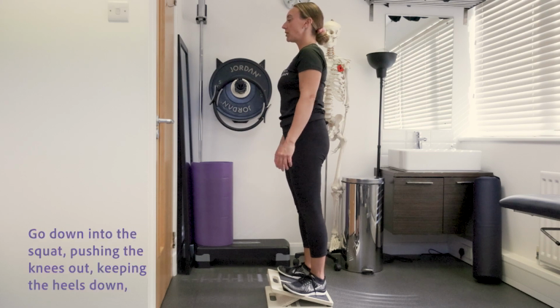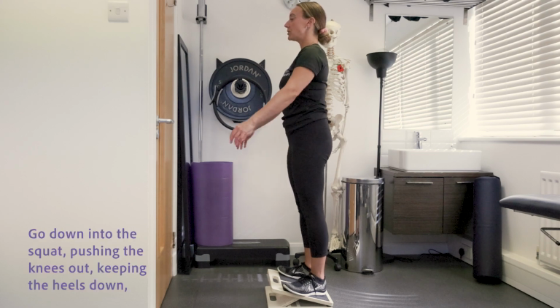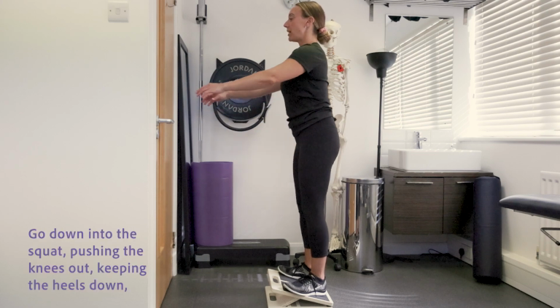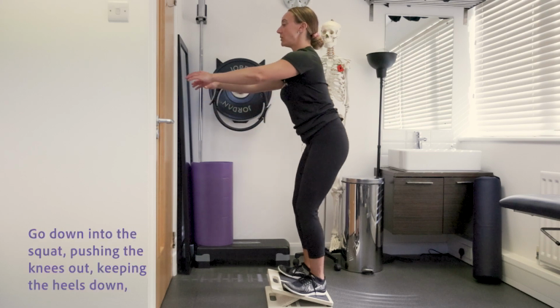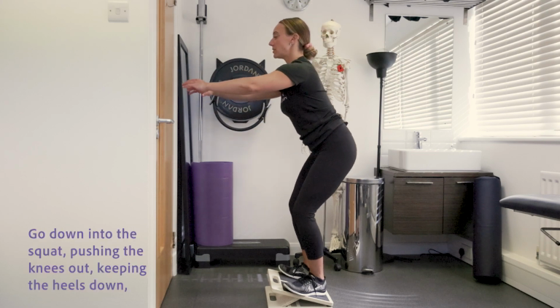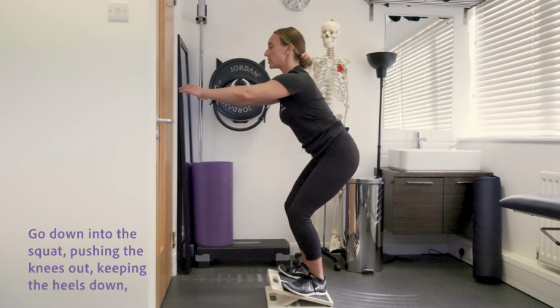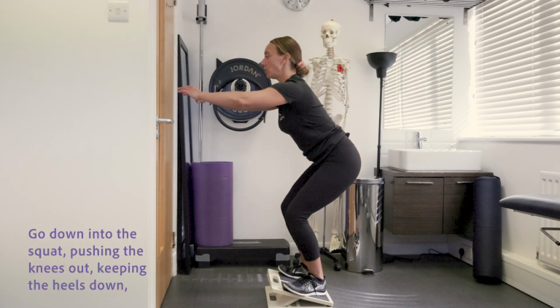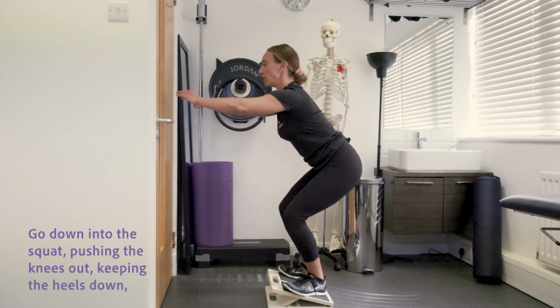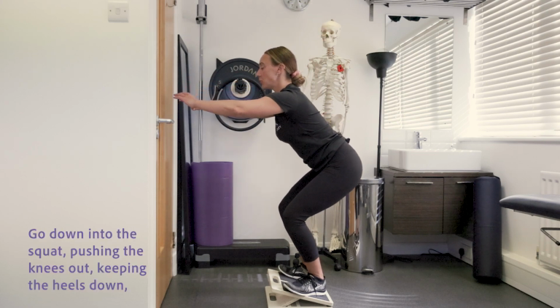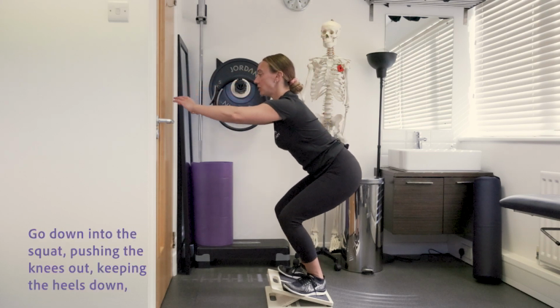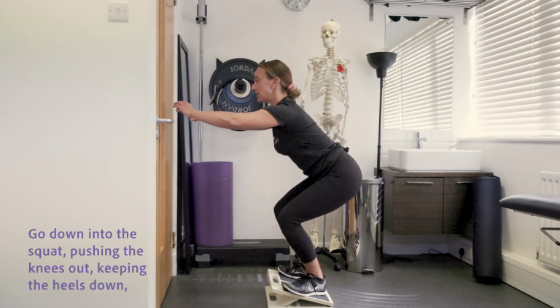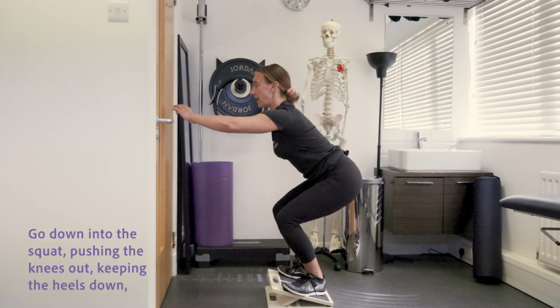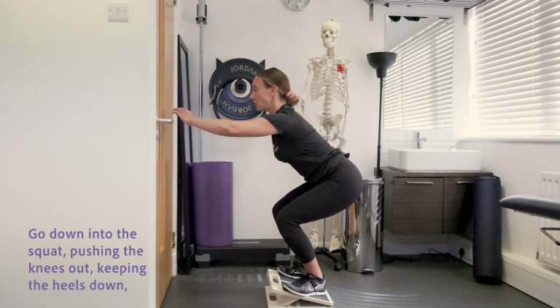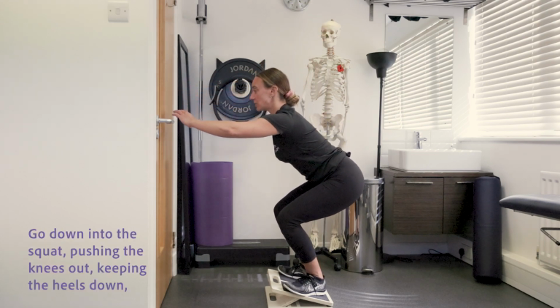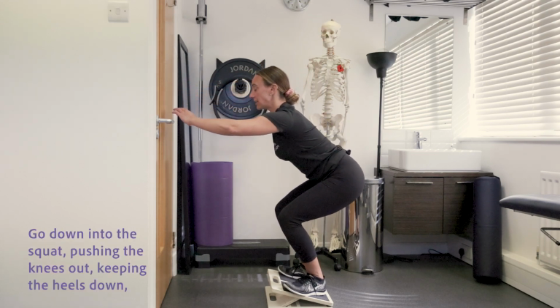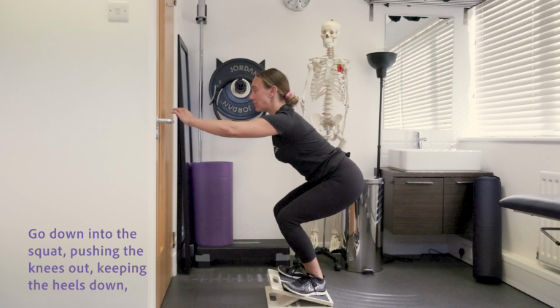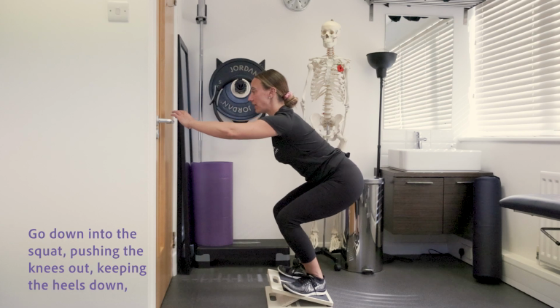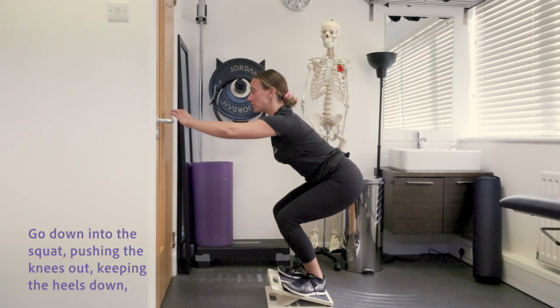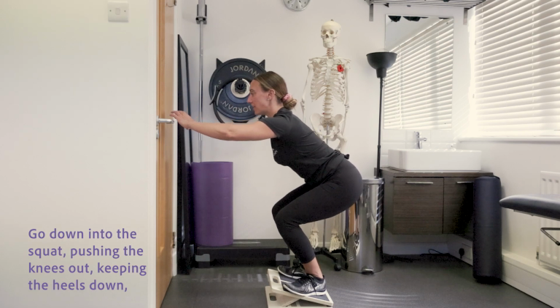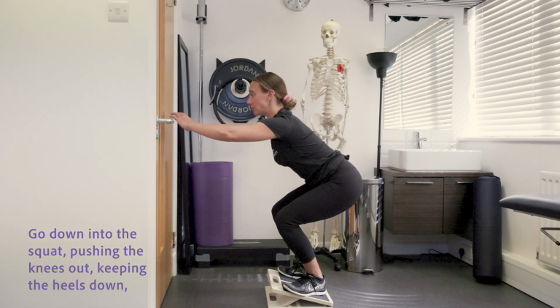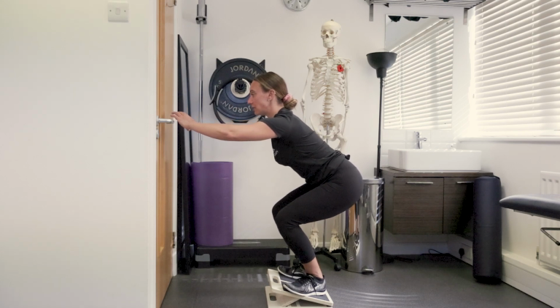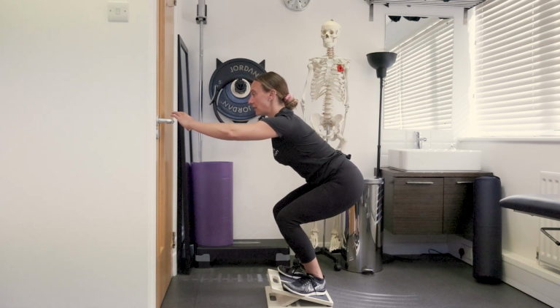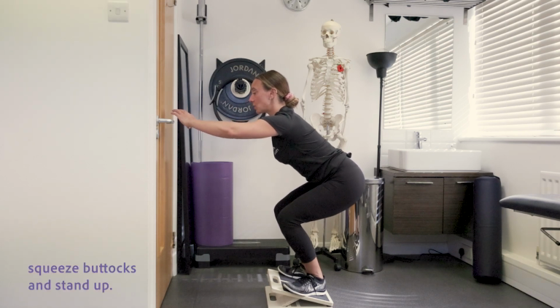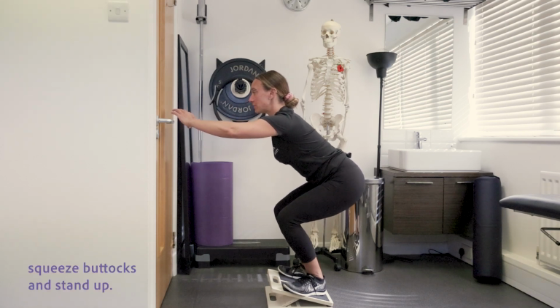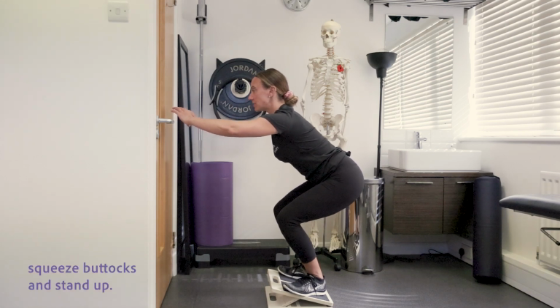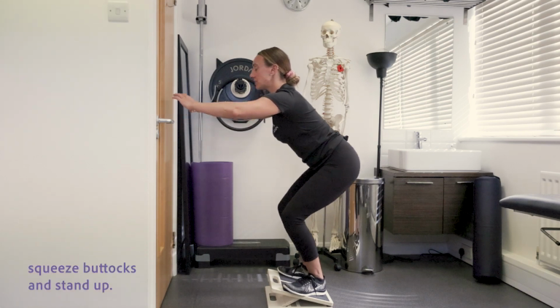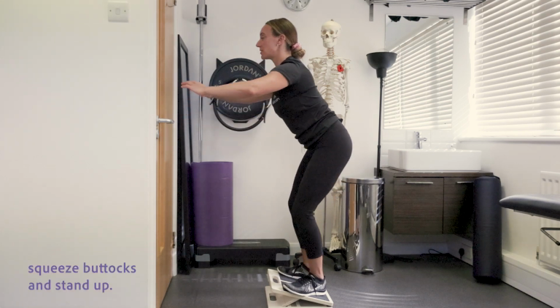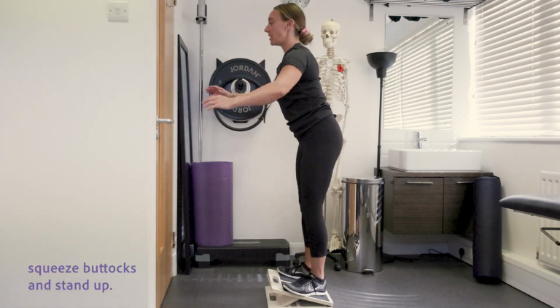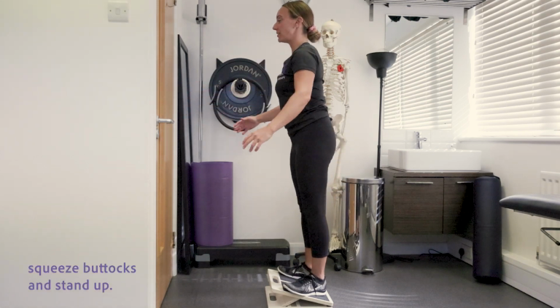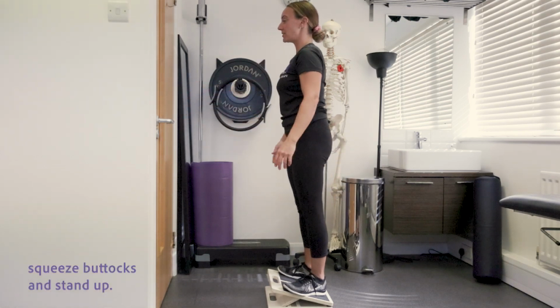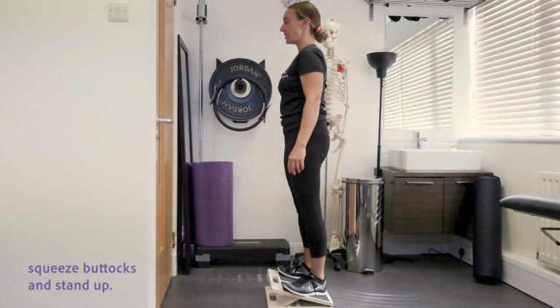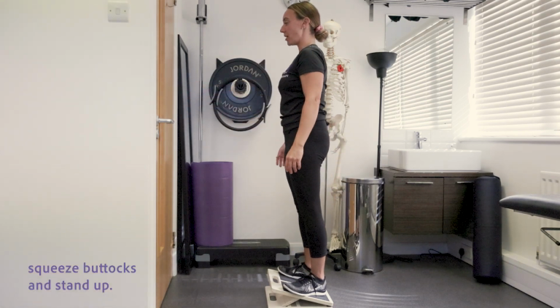Go down into the squat, push your knees out, keeping the heels down, squeeze buttocks and stand up.